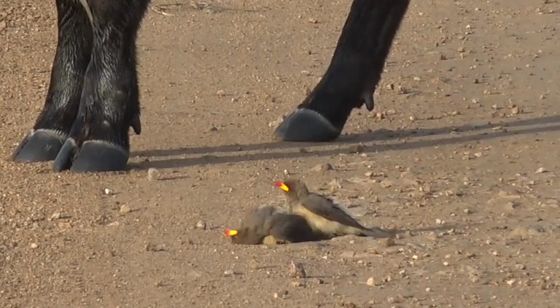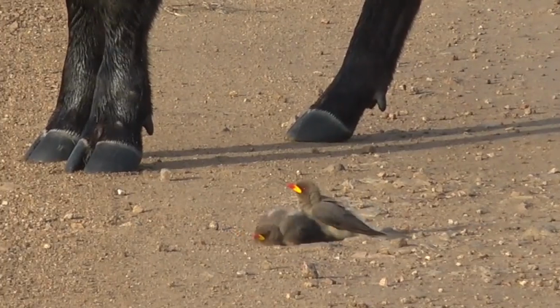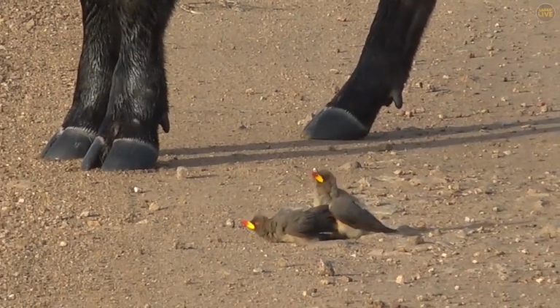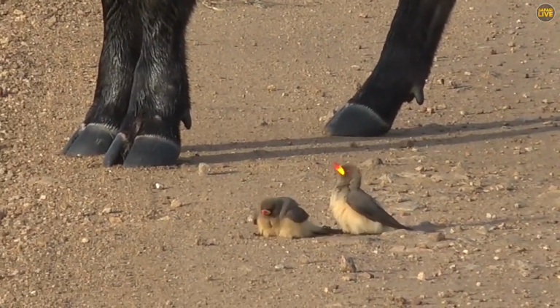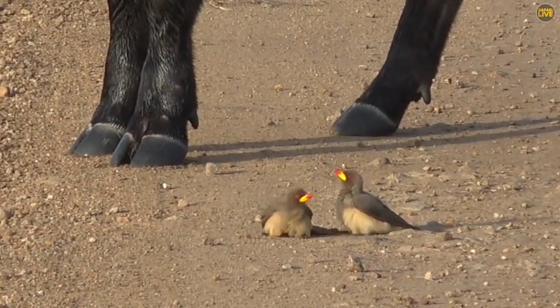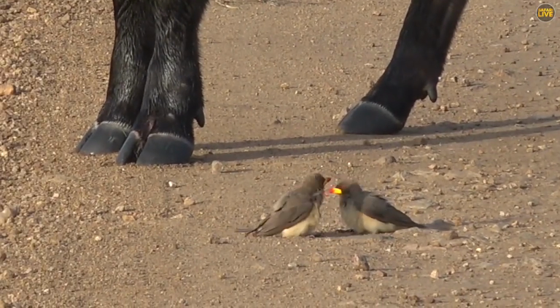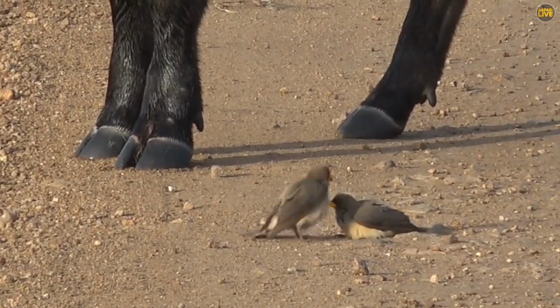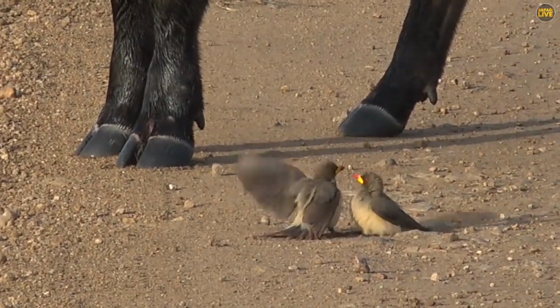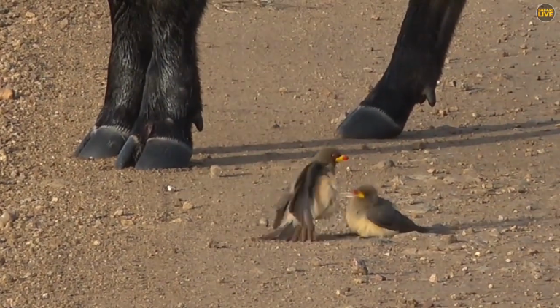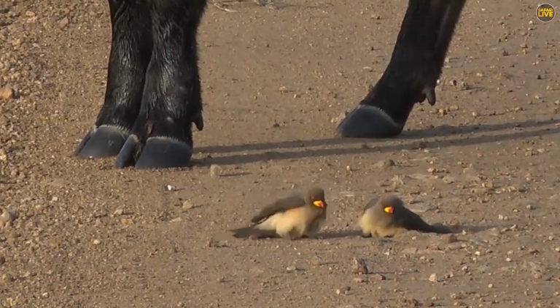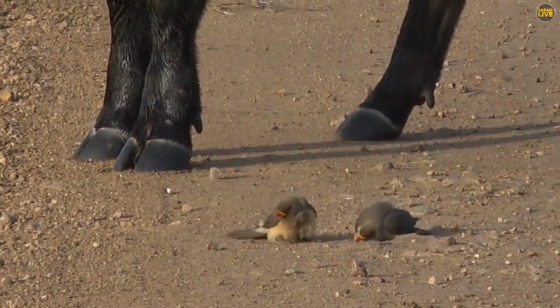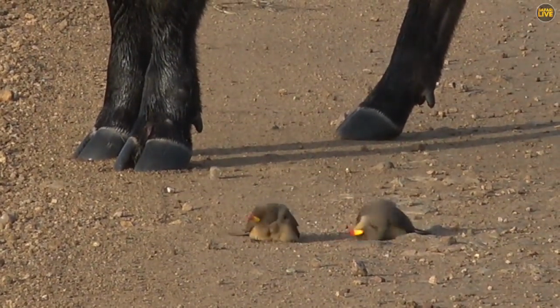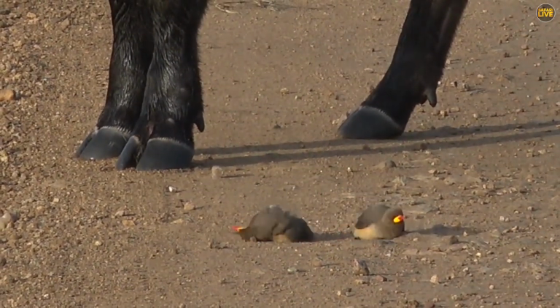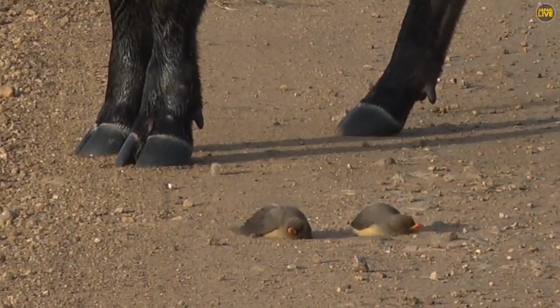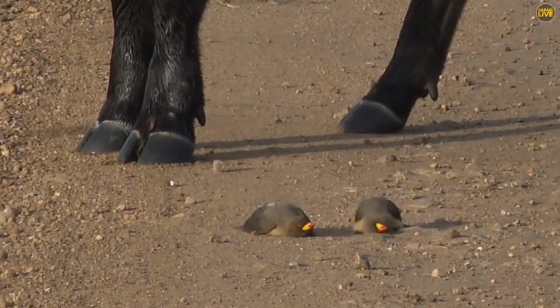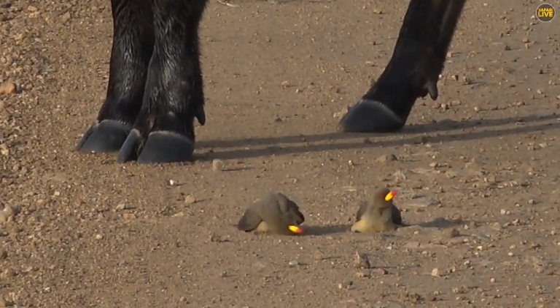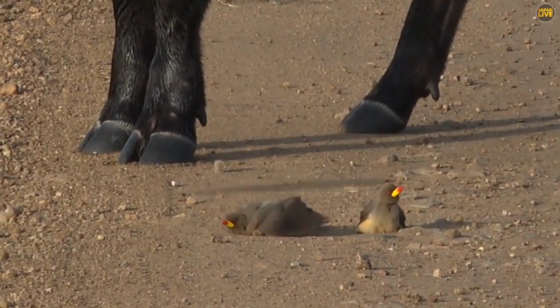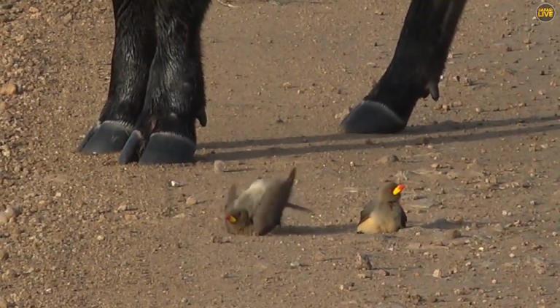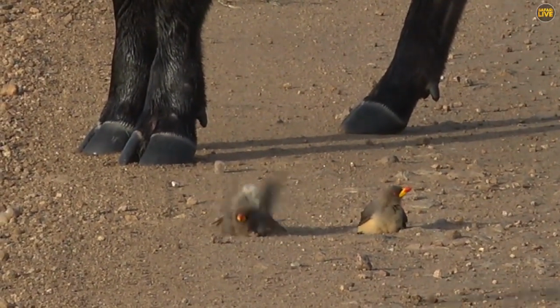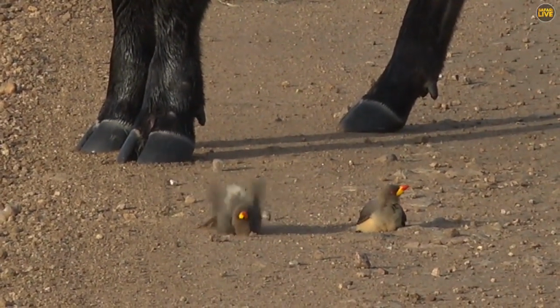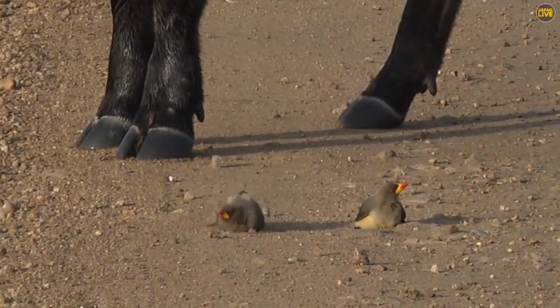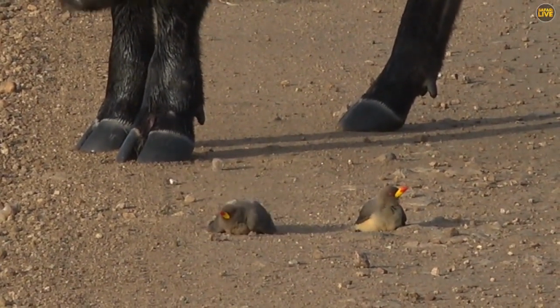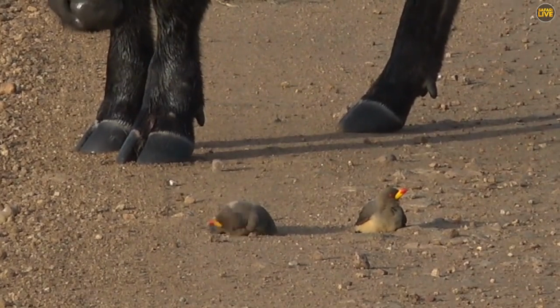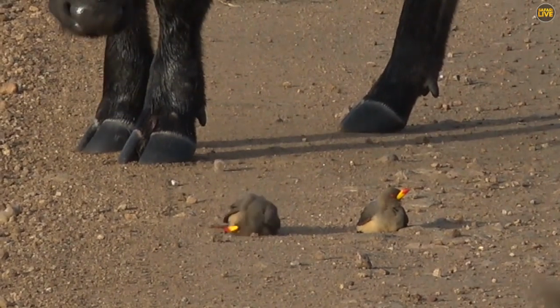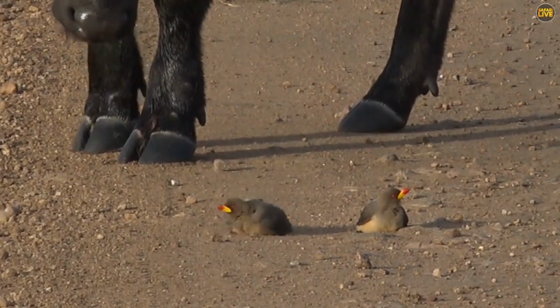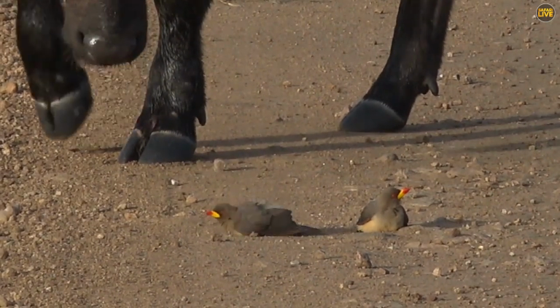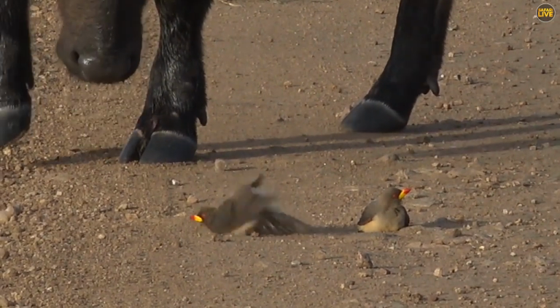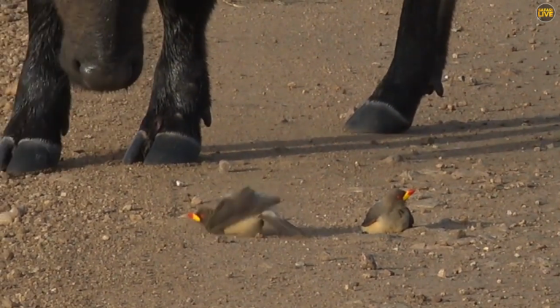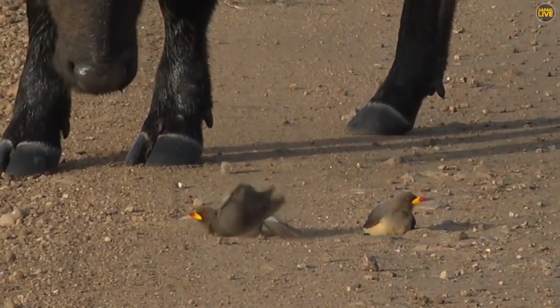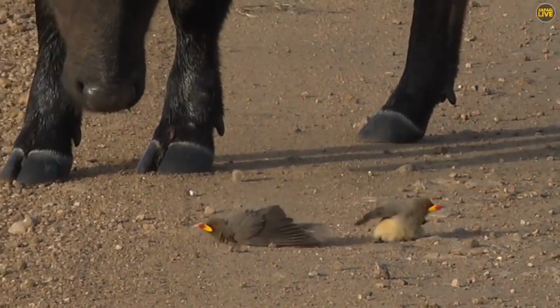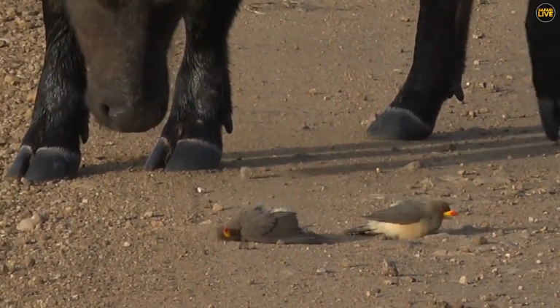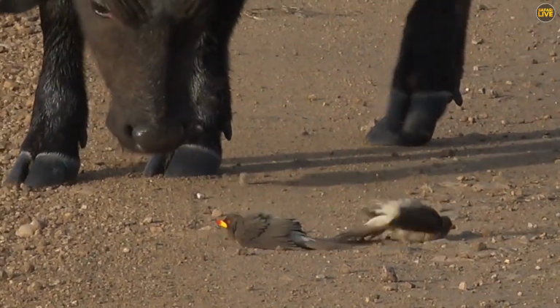Here on the road we've got an oxpecker thoroughly enjoying the sand. Two of them are loving a little bit of a dust bath.